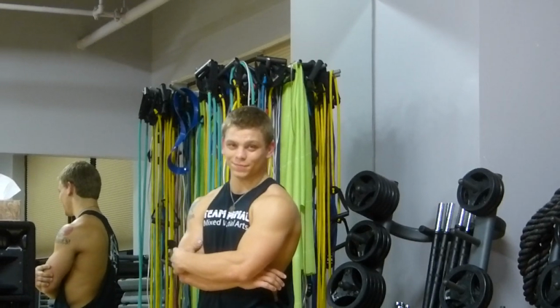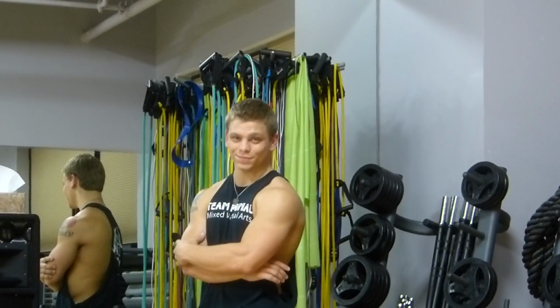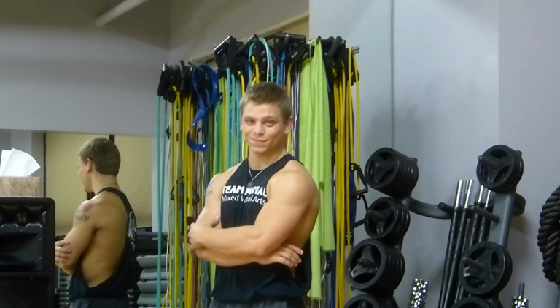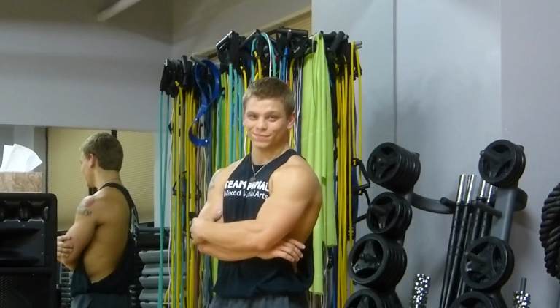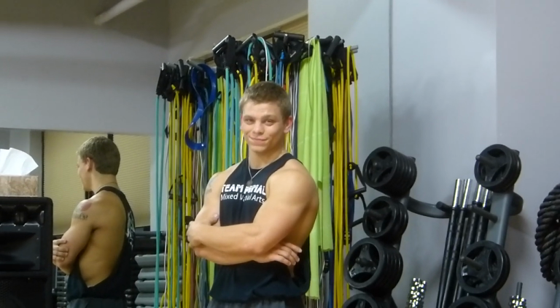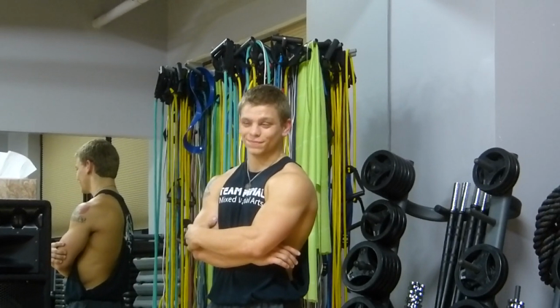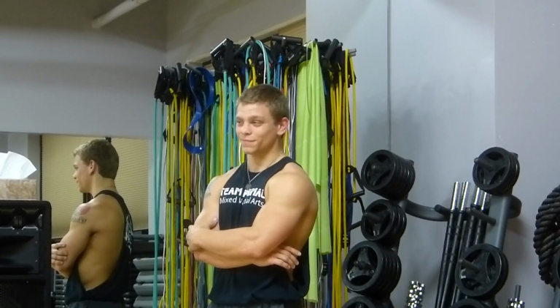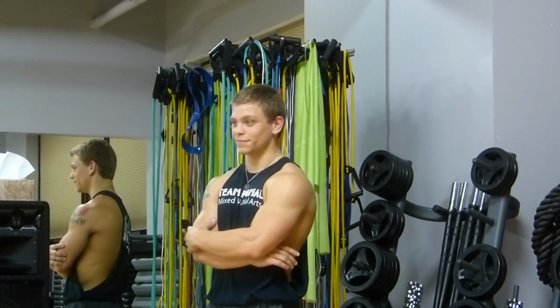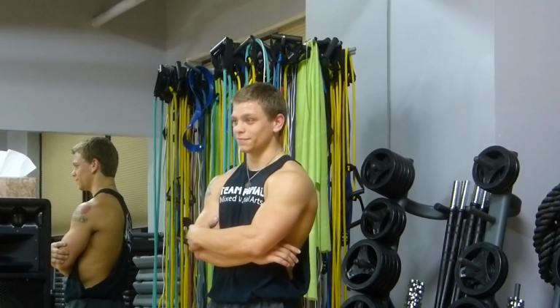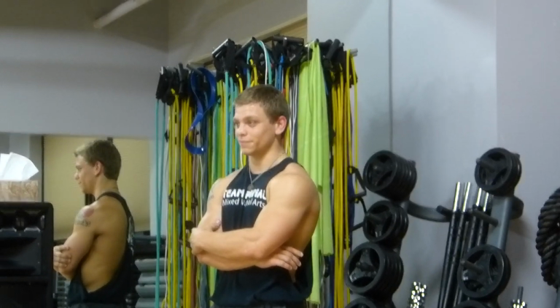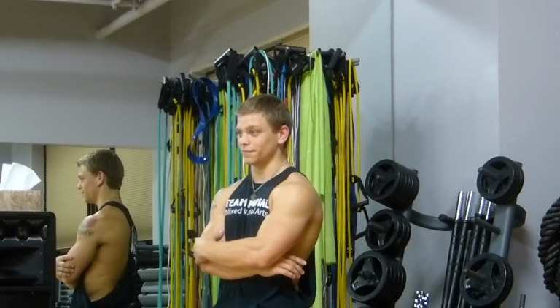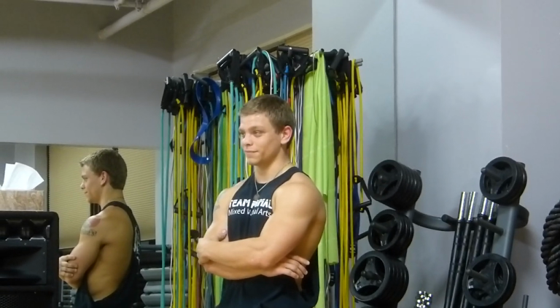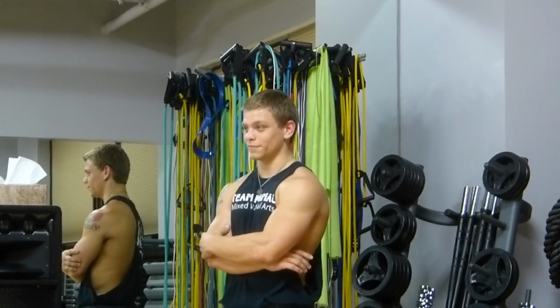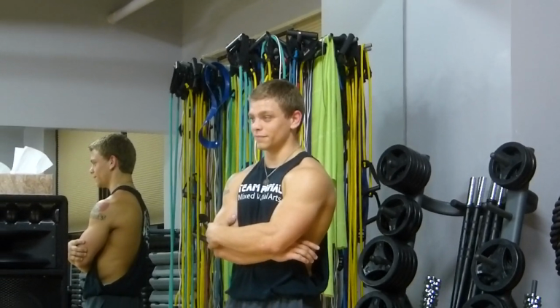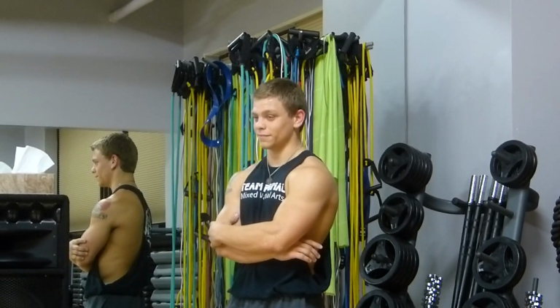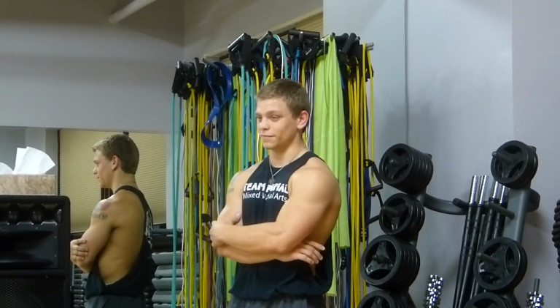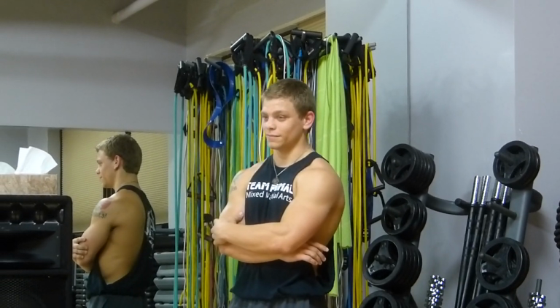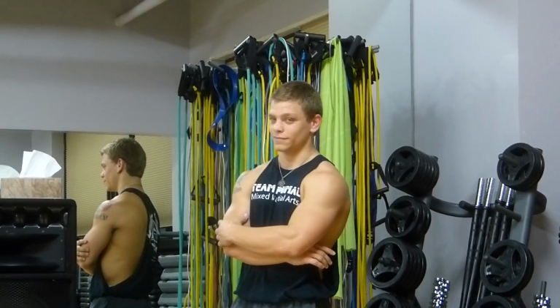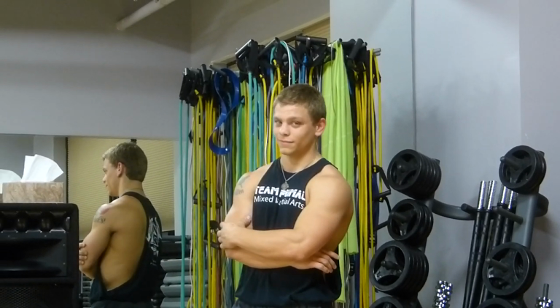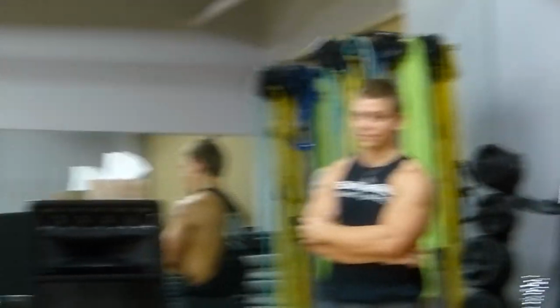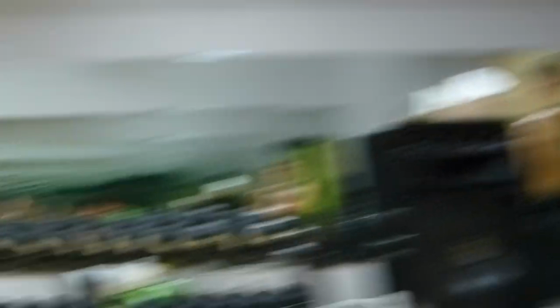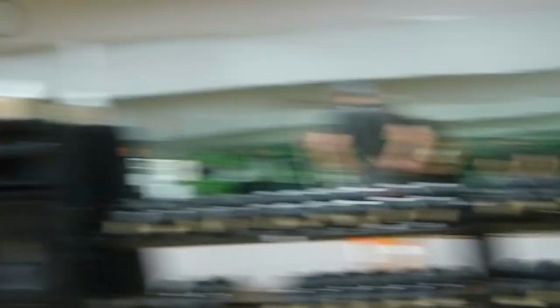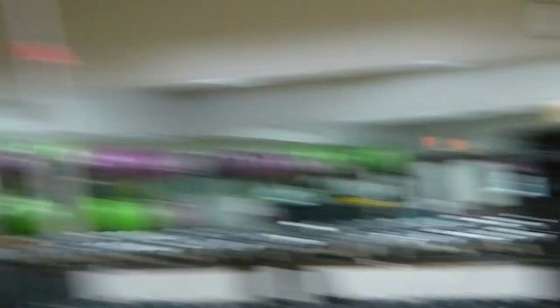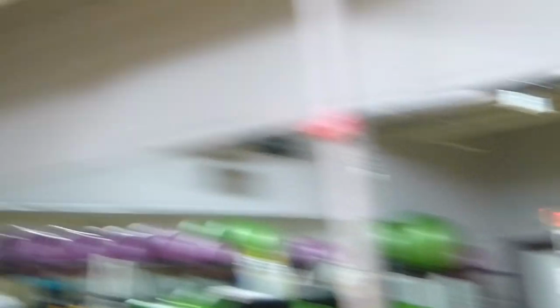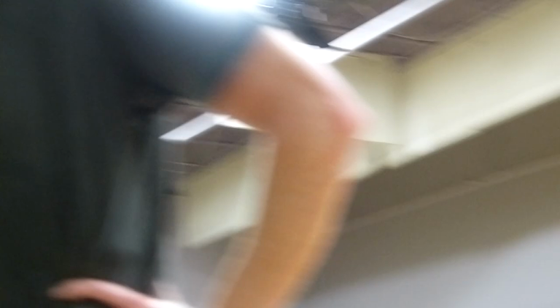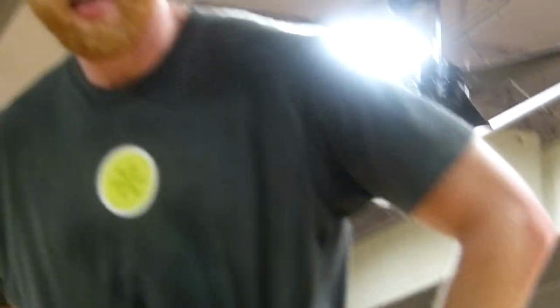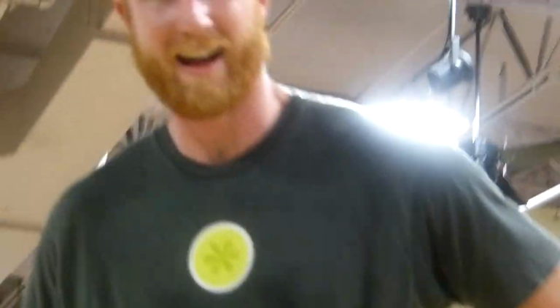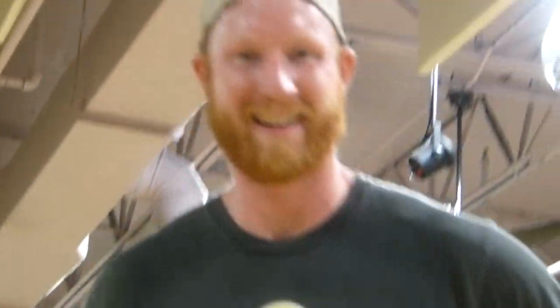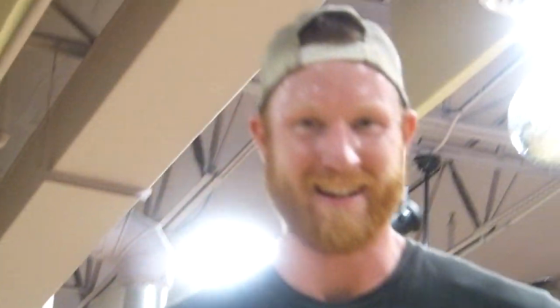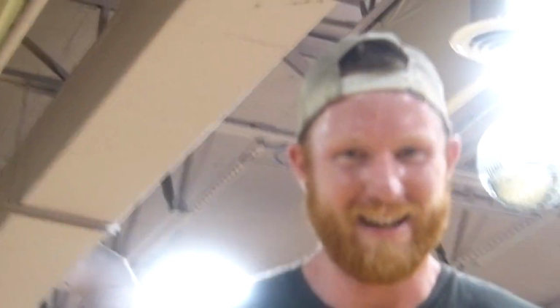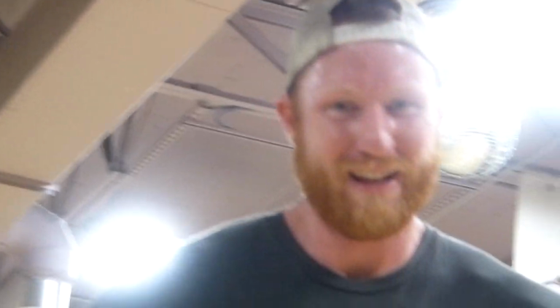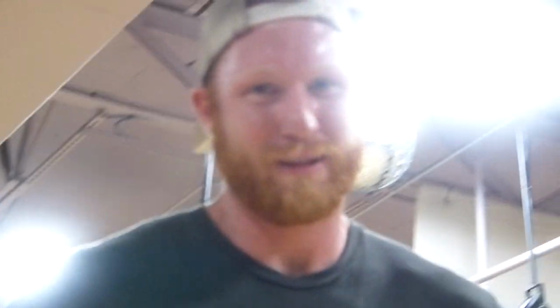That's Devon — he's going to be on ASPP with us next year. Good work, B.